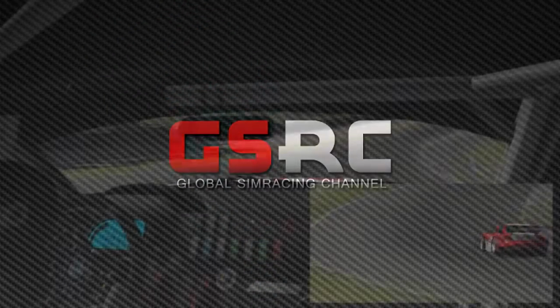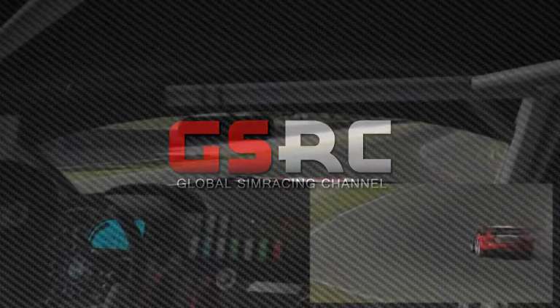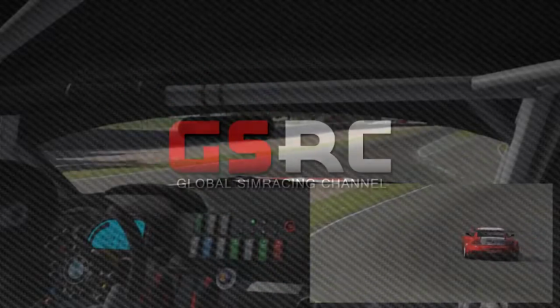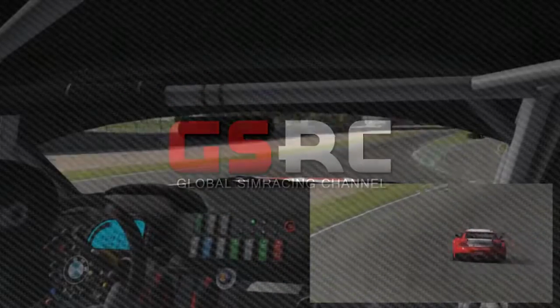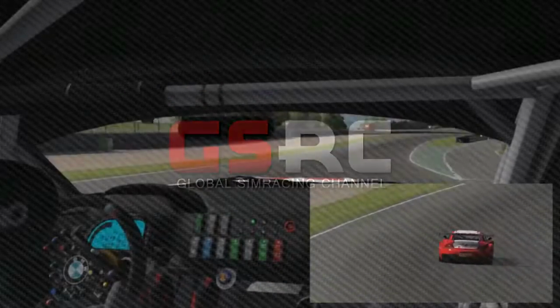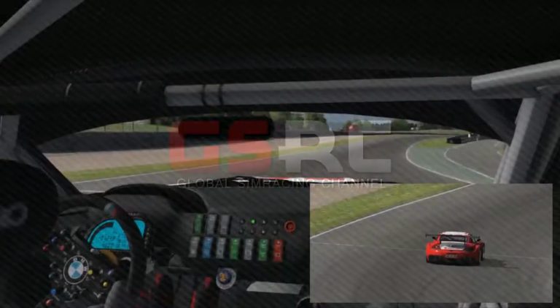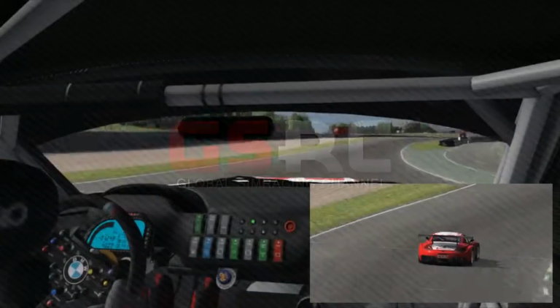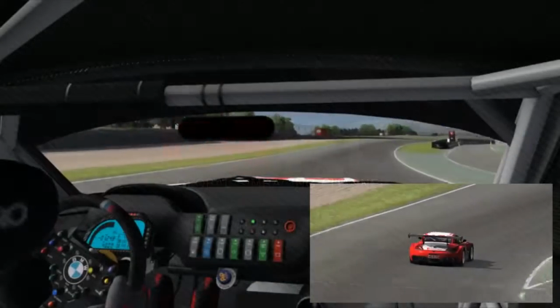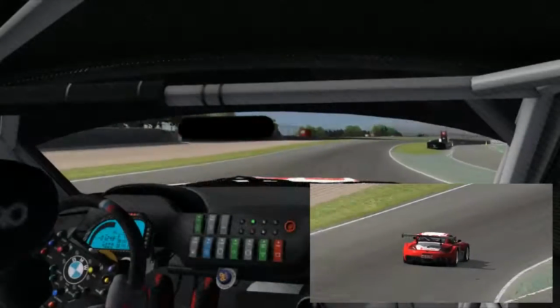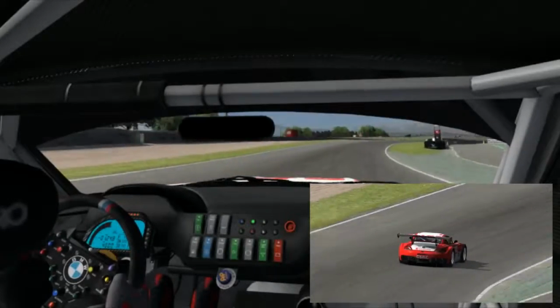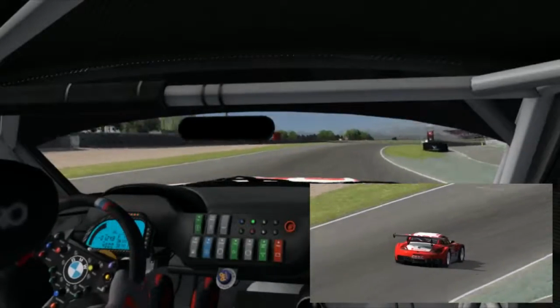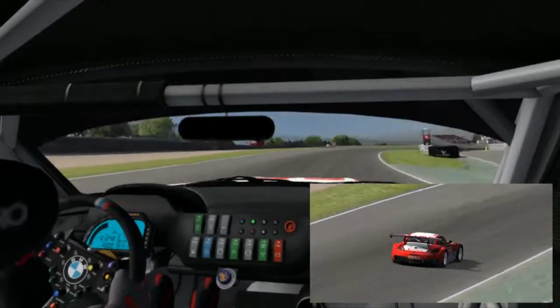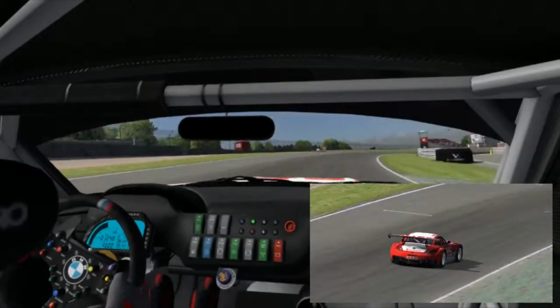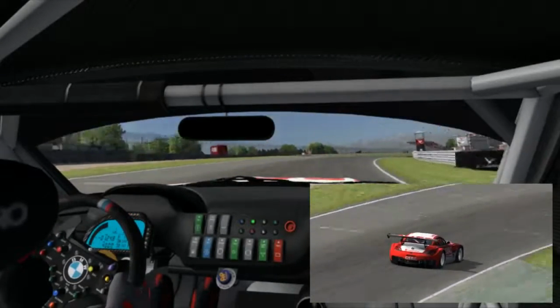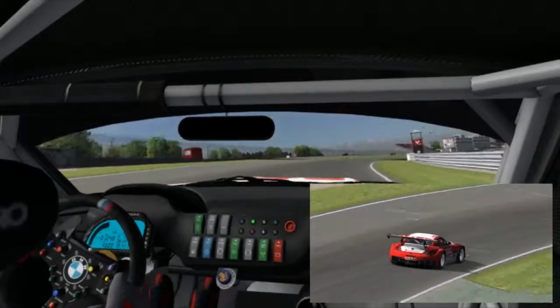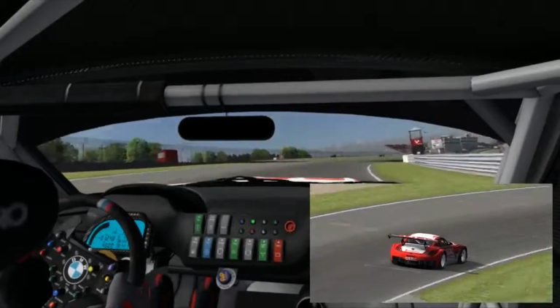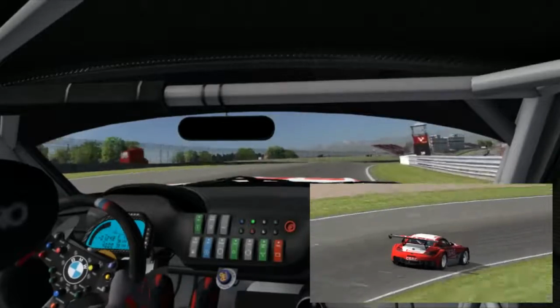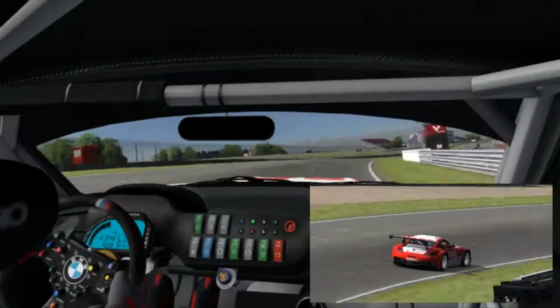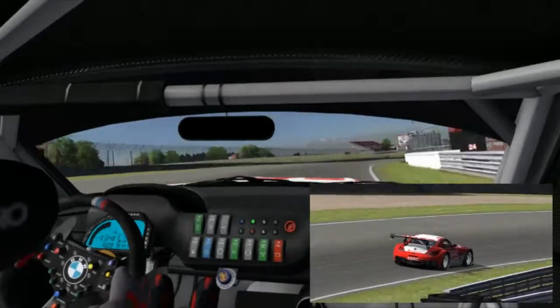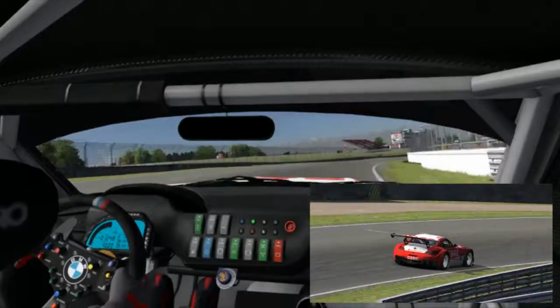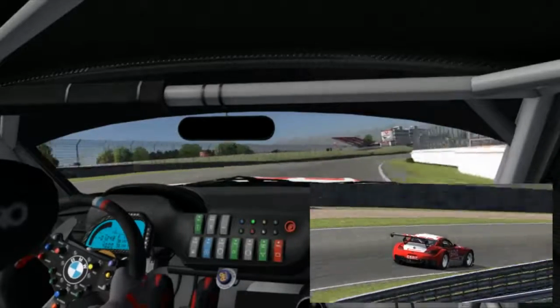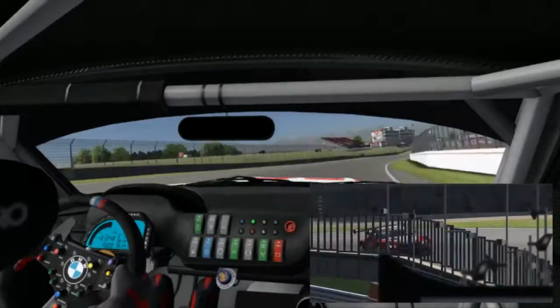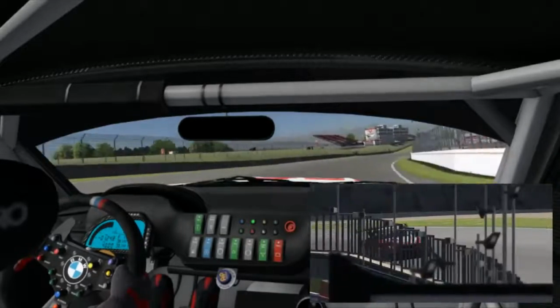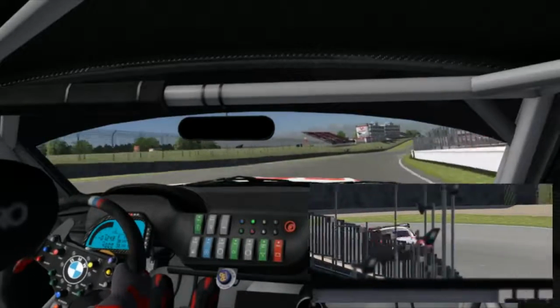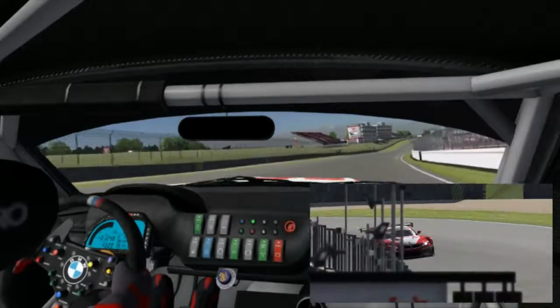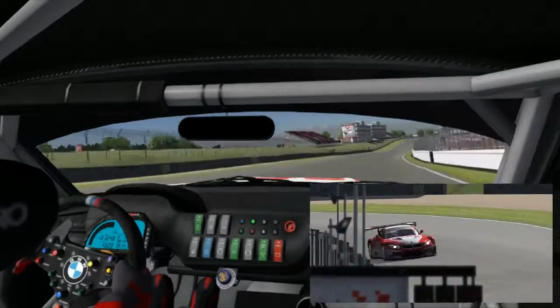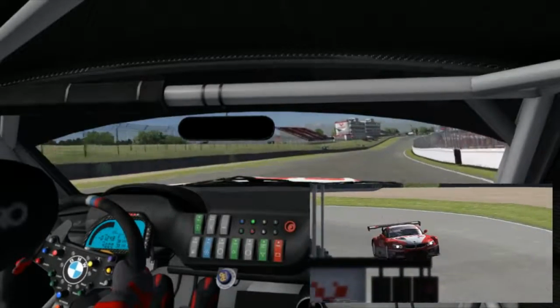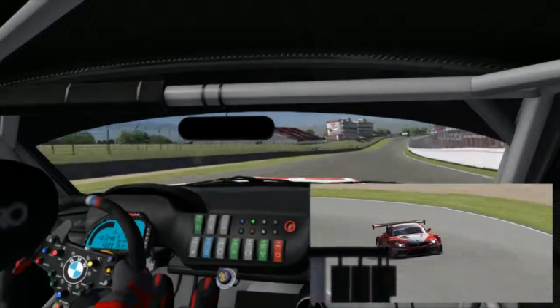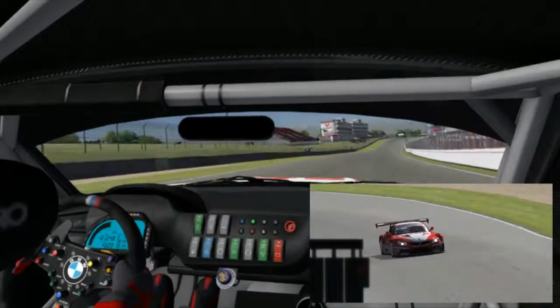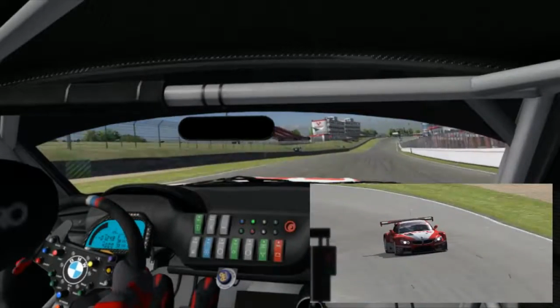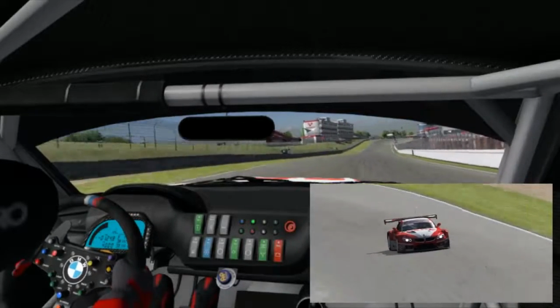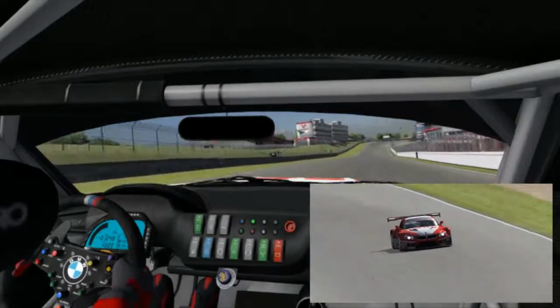We've got Kevin Brown behind the wheel of the GSRC Z4, so let's do a lap around Brands Hatch.